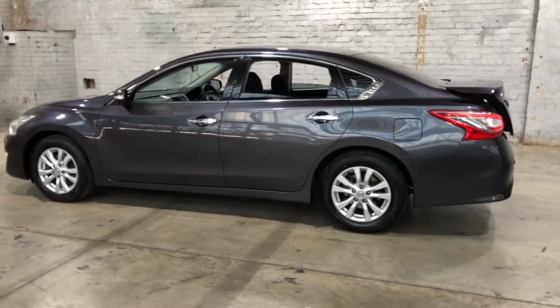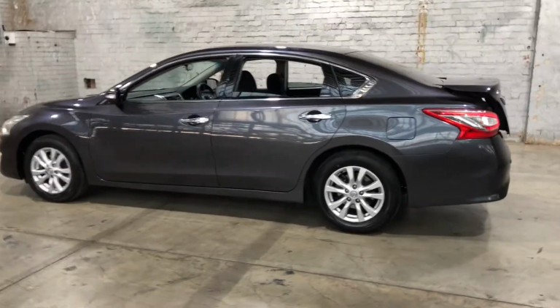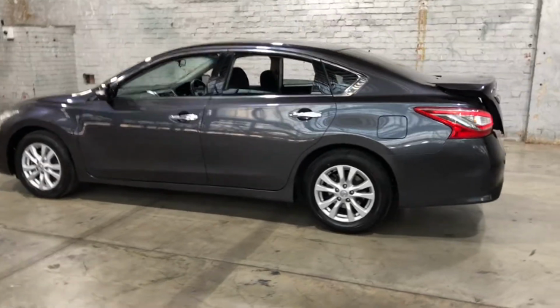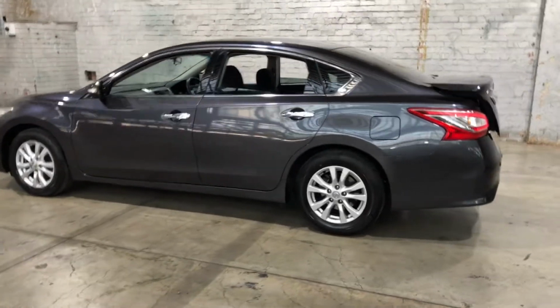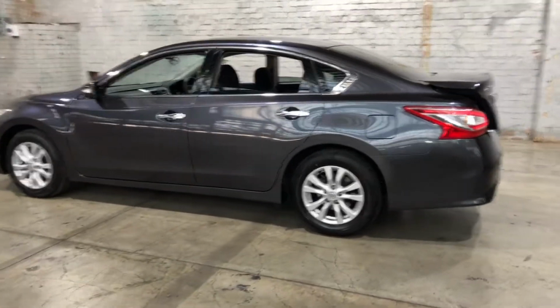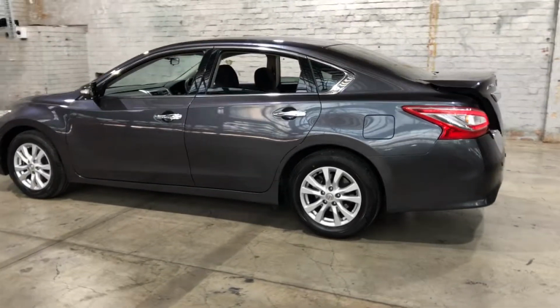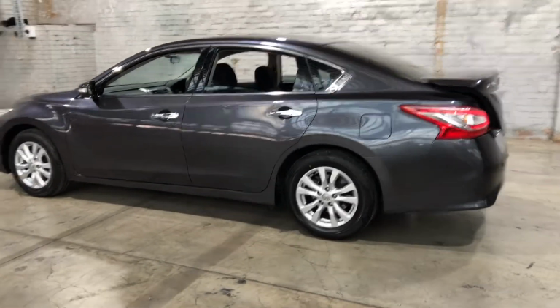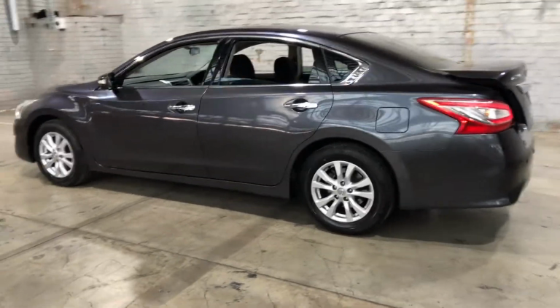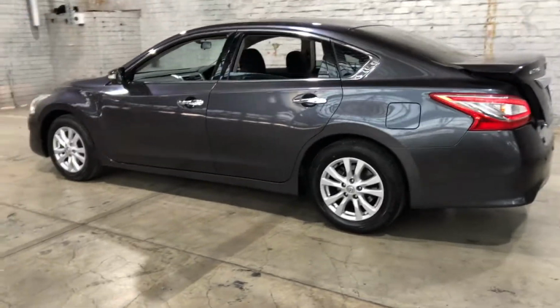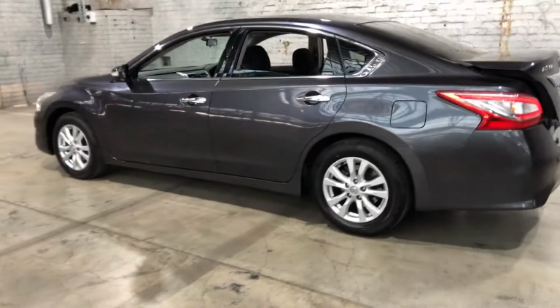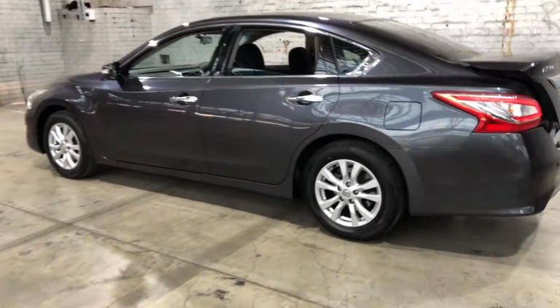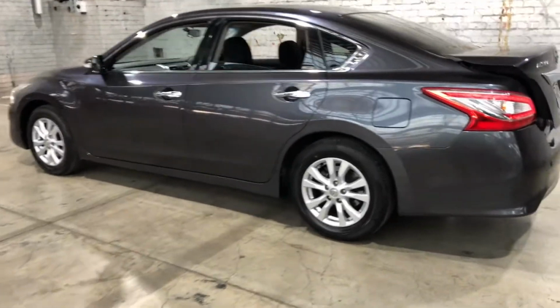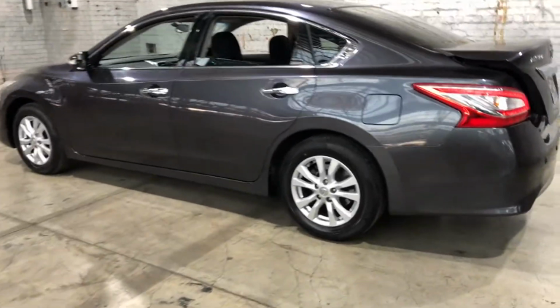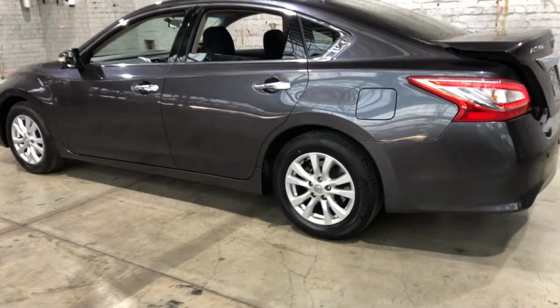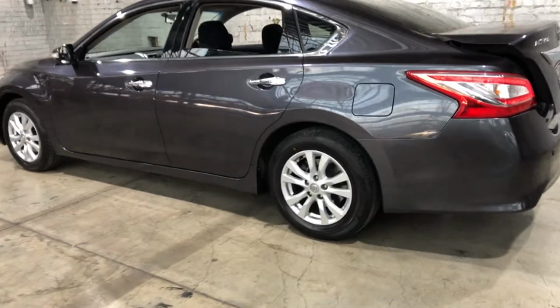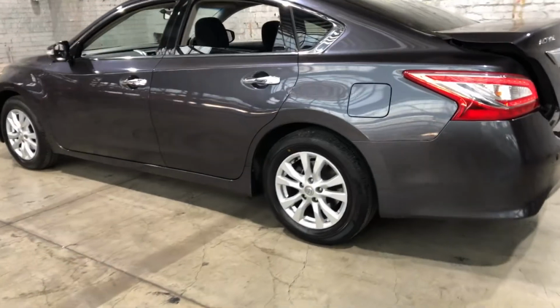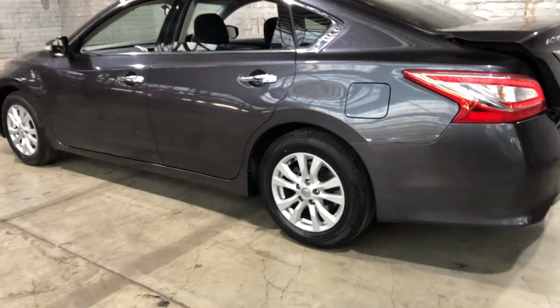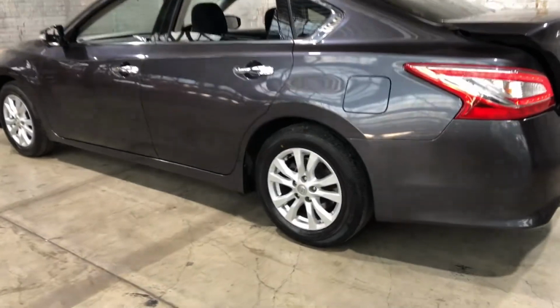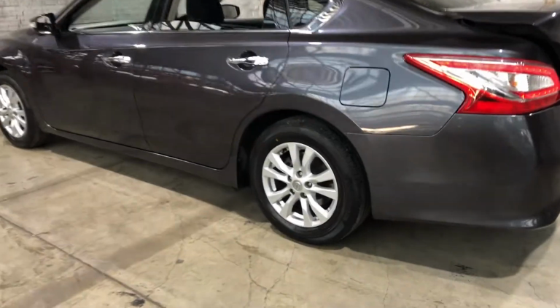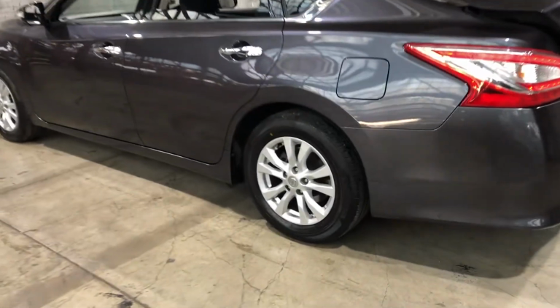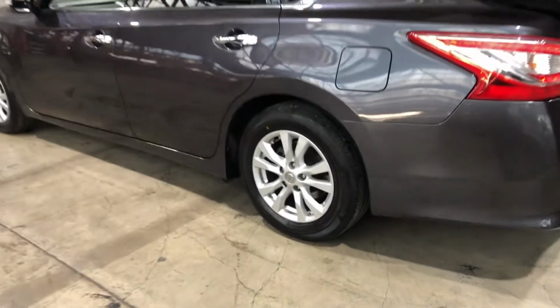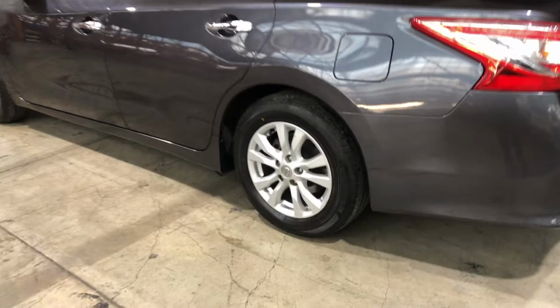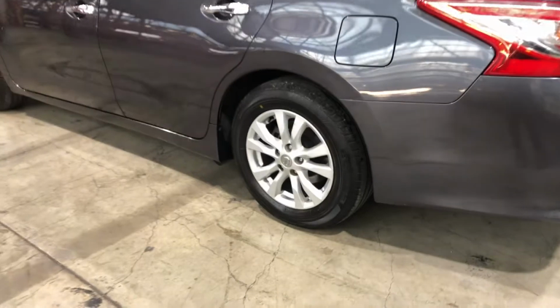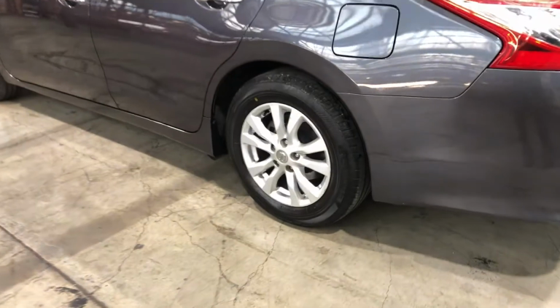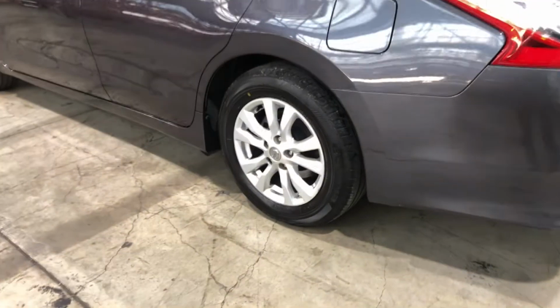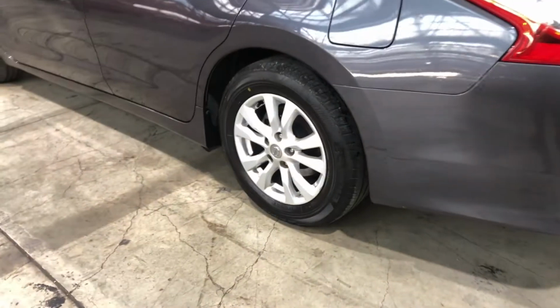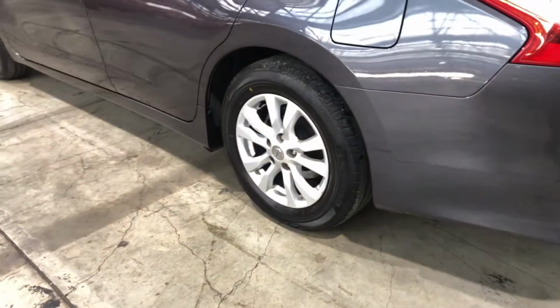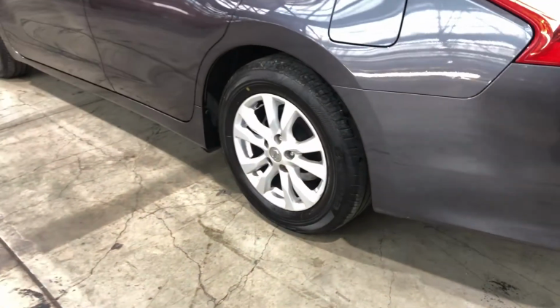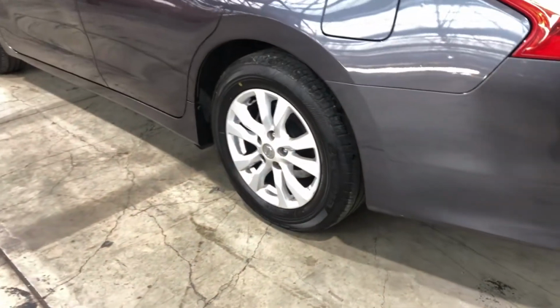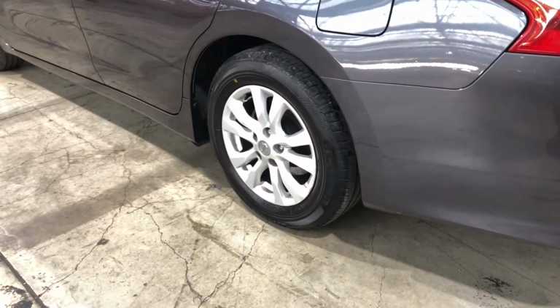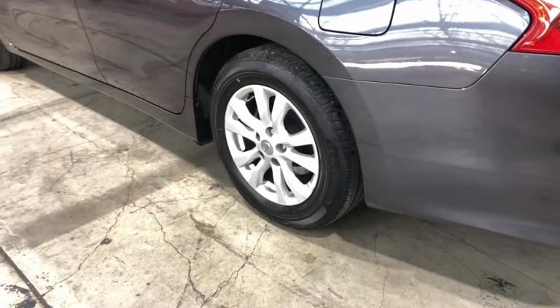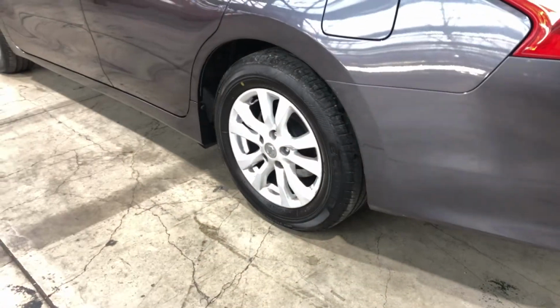As you can see, this car comes equipped with original 16-inch alloy wheels with plenty of tread on all four tires.